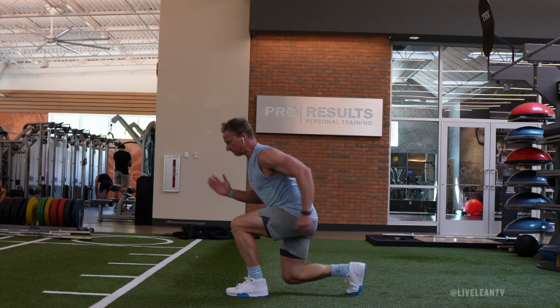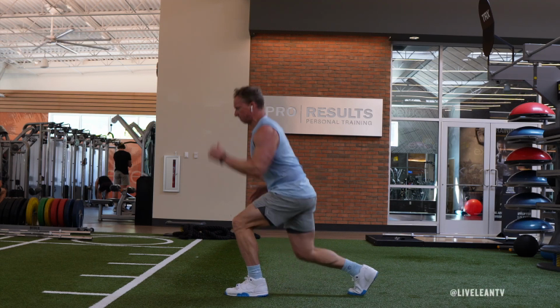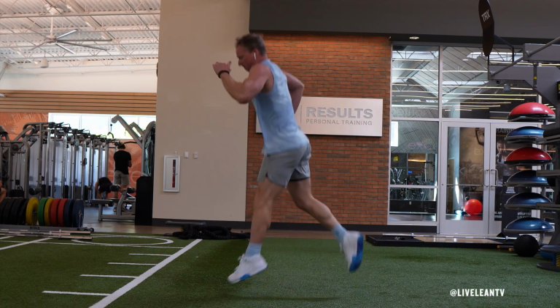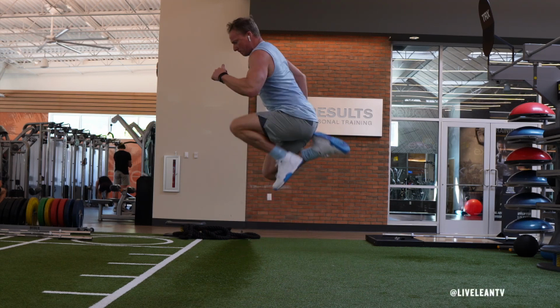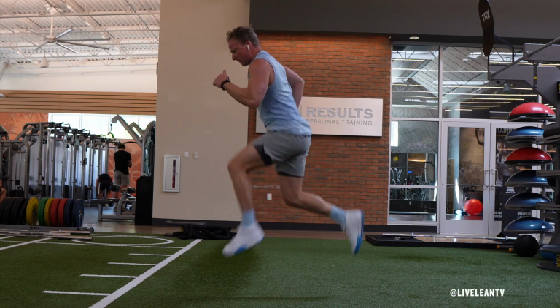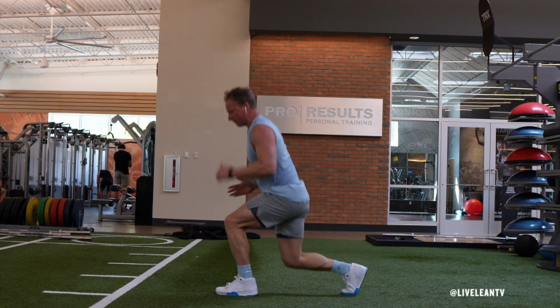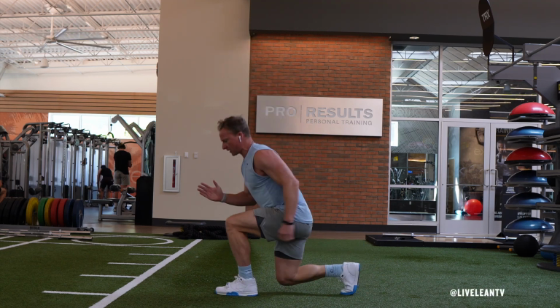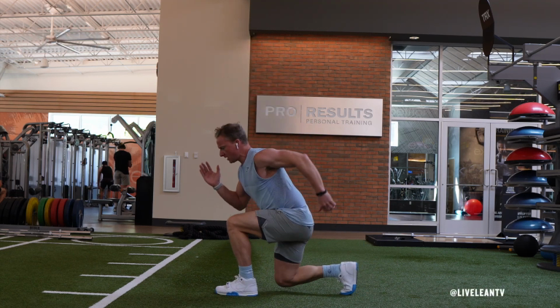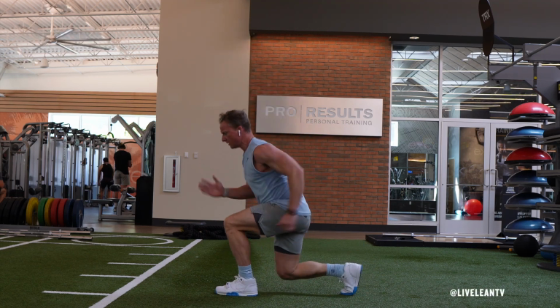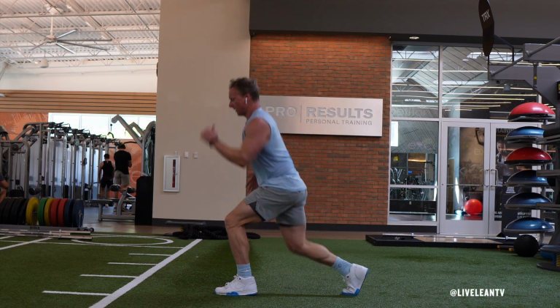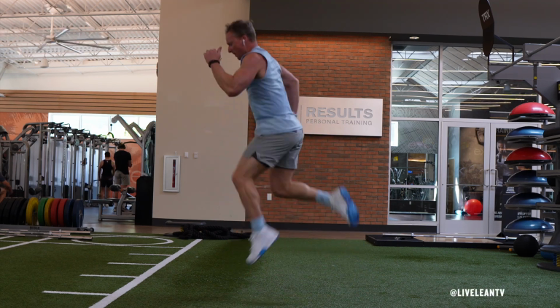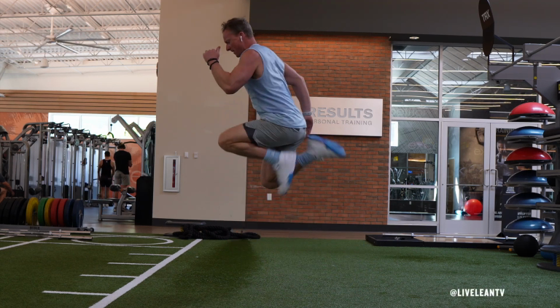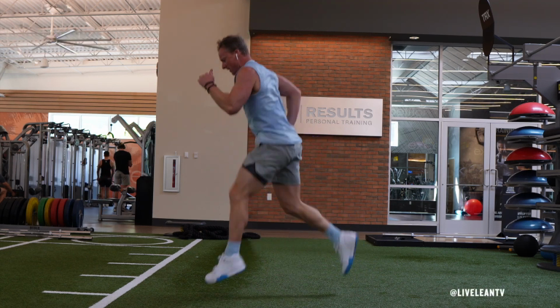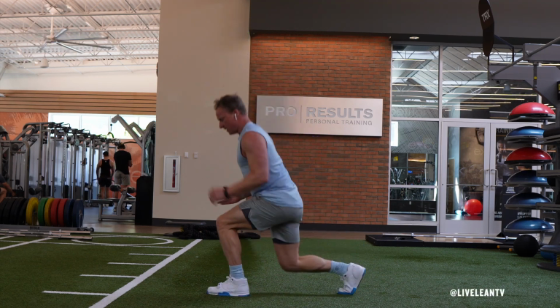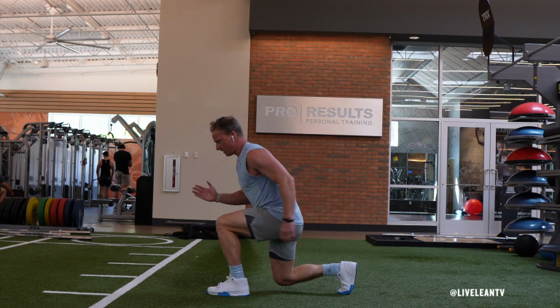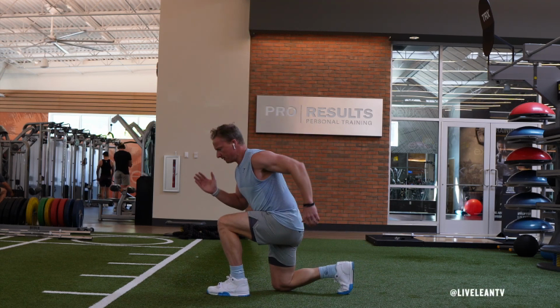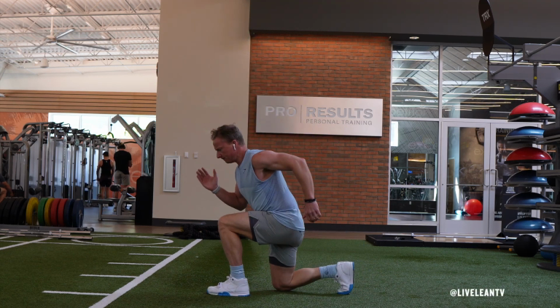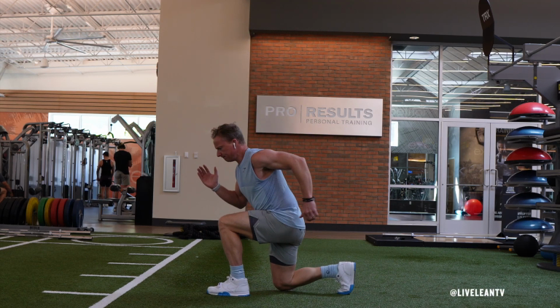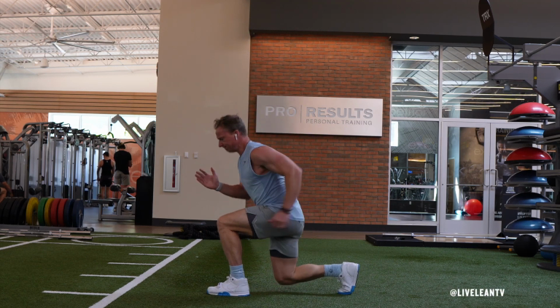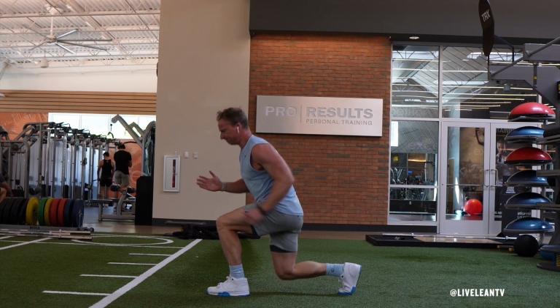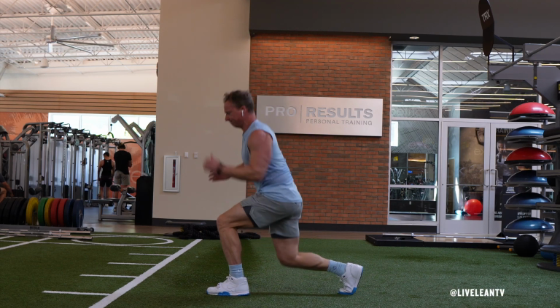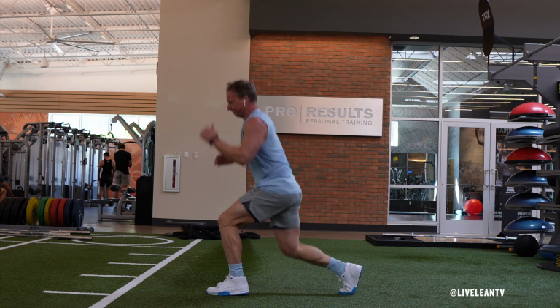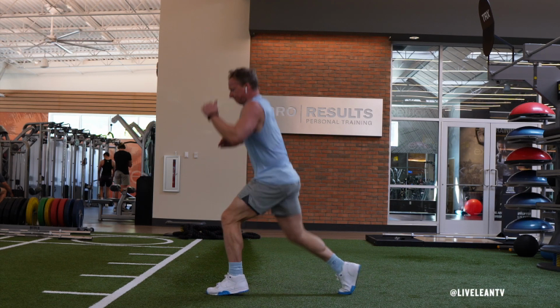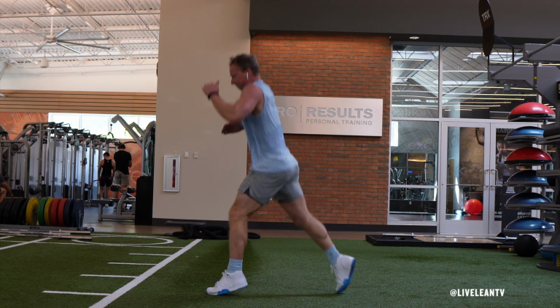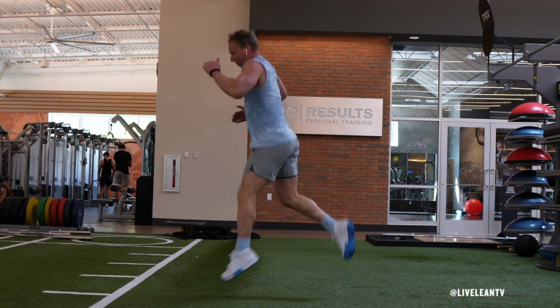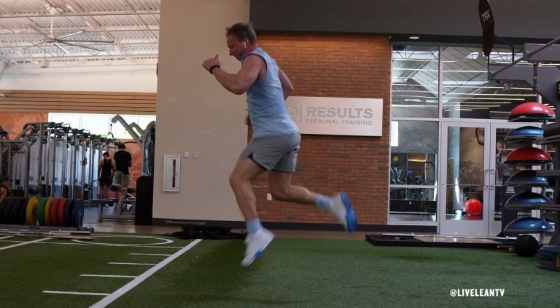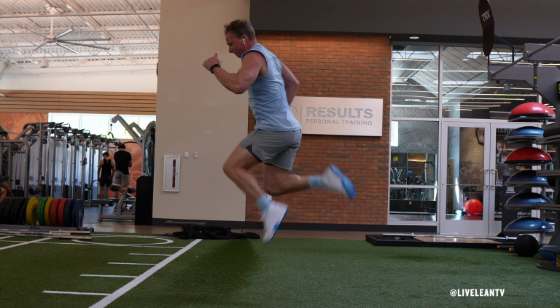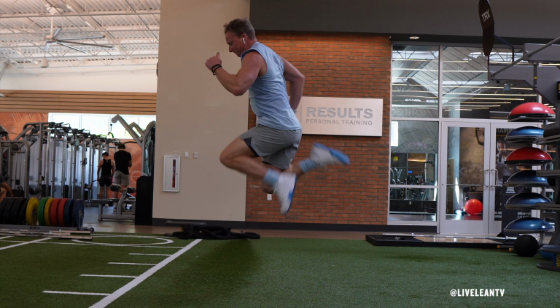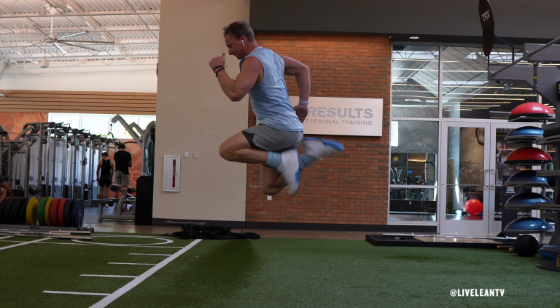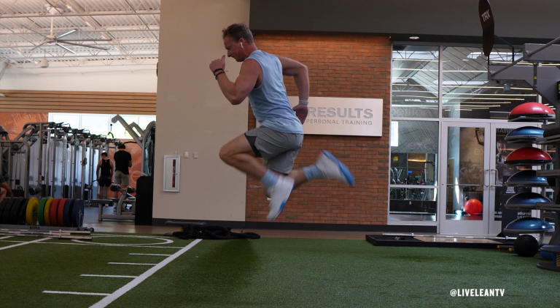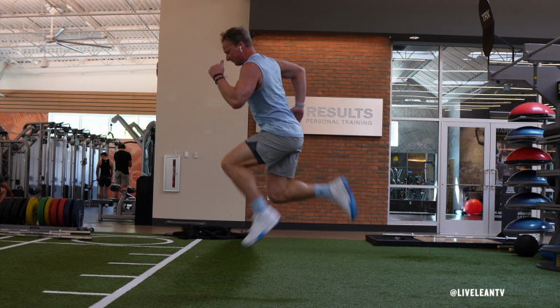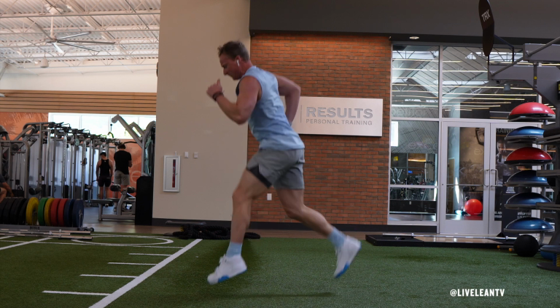Stationary Jump Lunge Butt Kickers is an advanced plyometric bodyweight leg exercise that improves explosiveness.